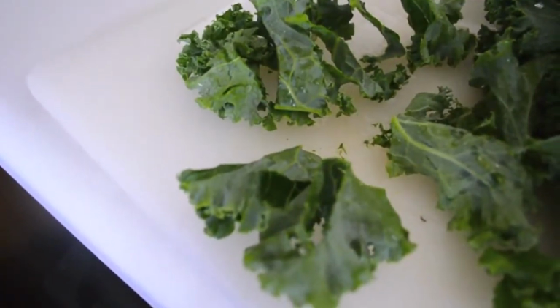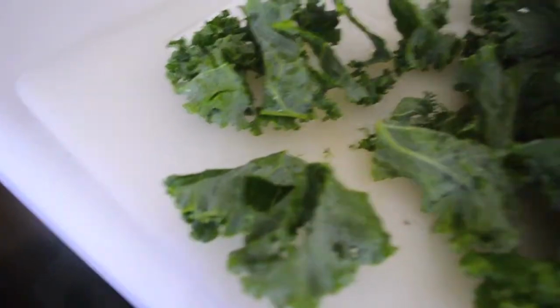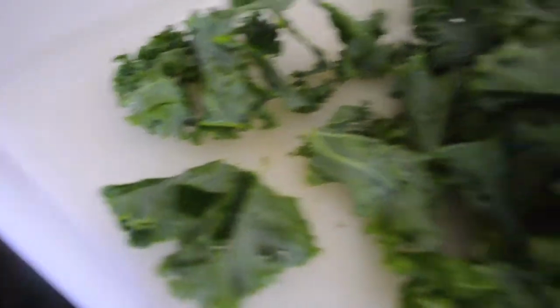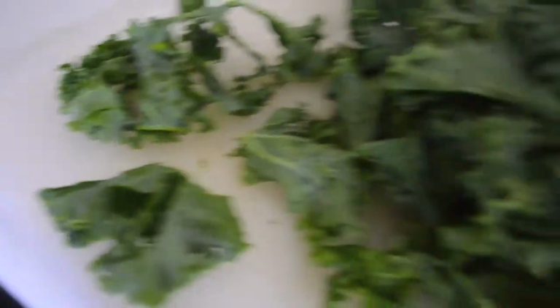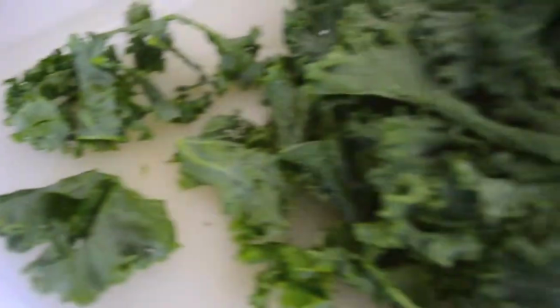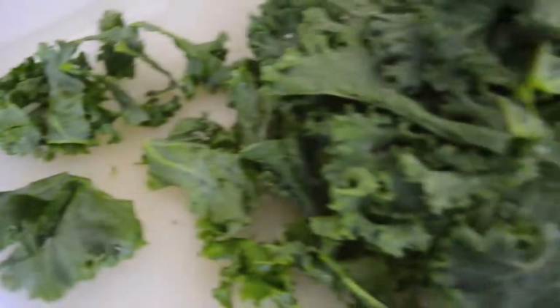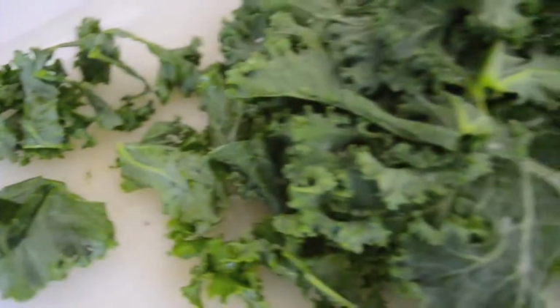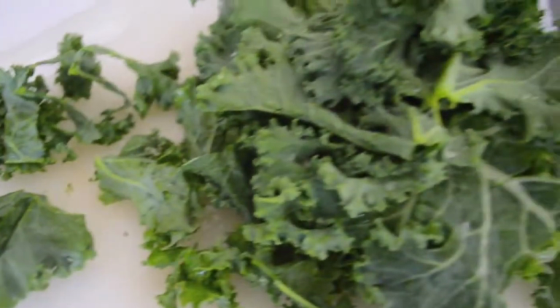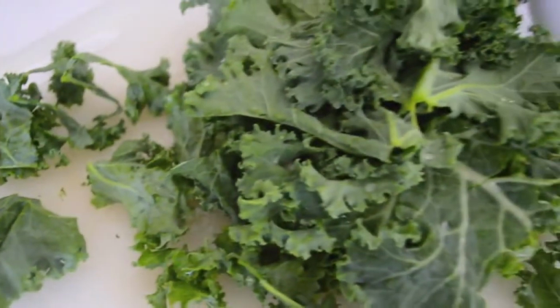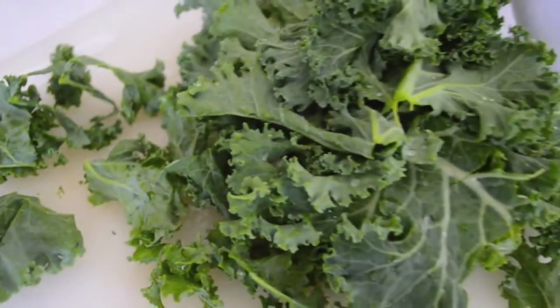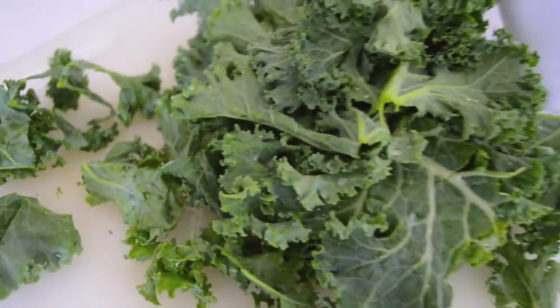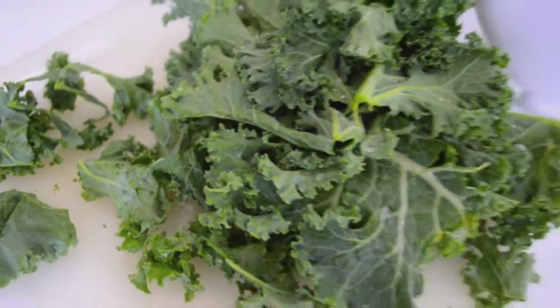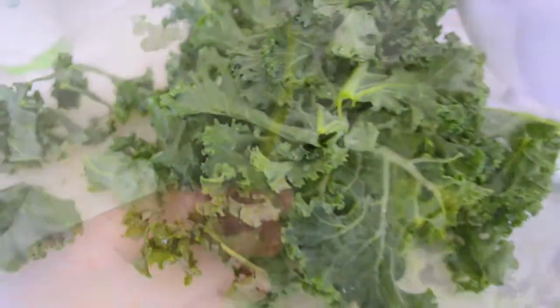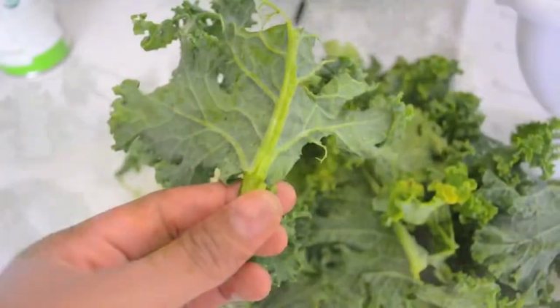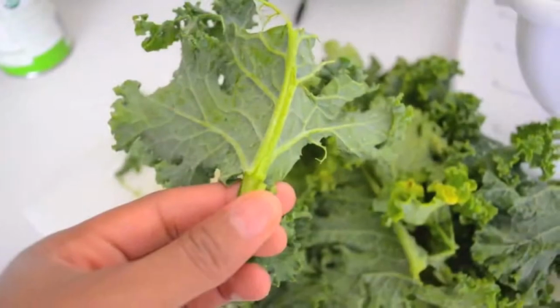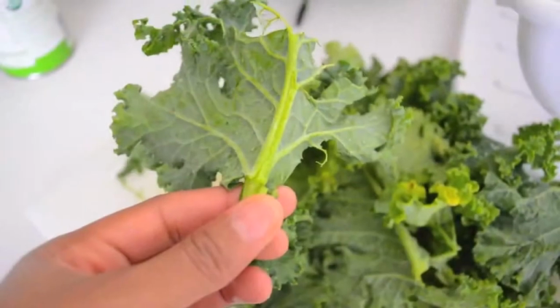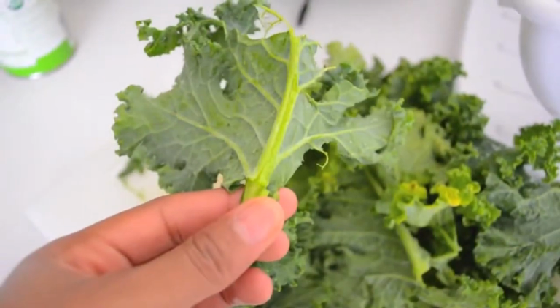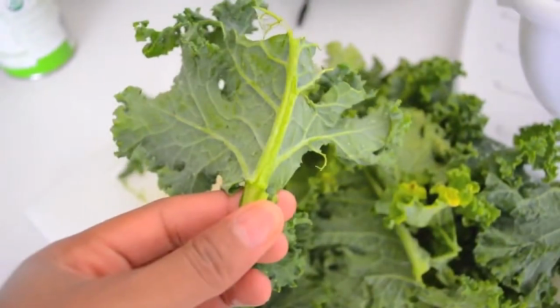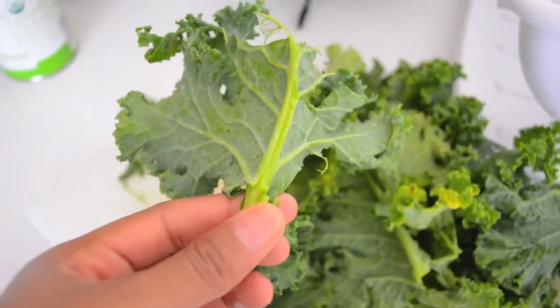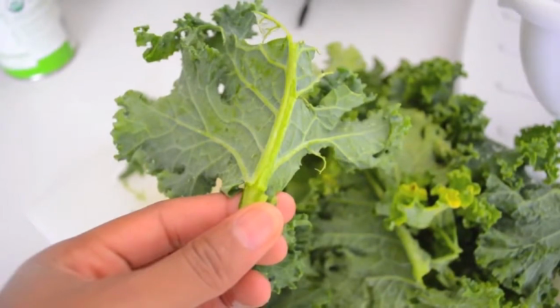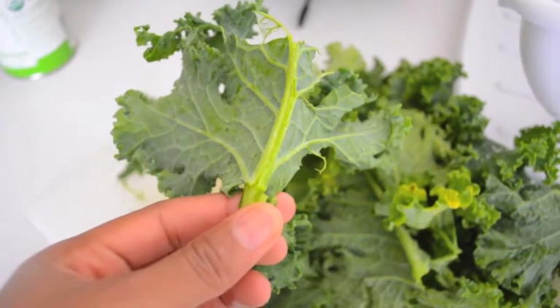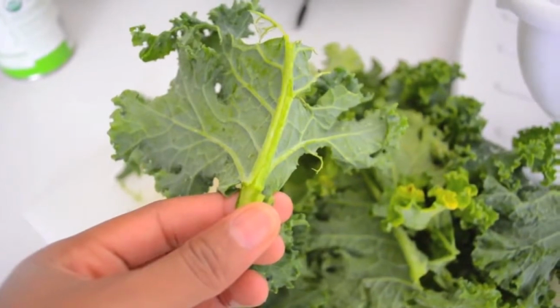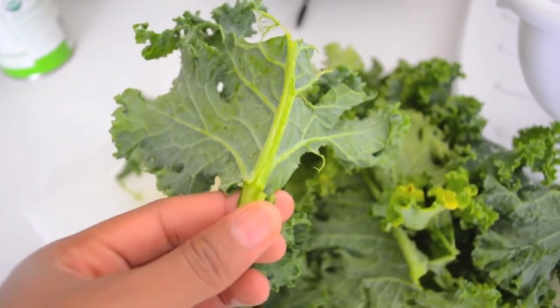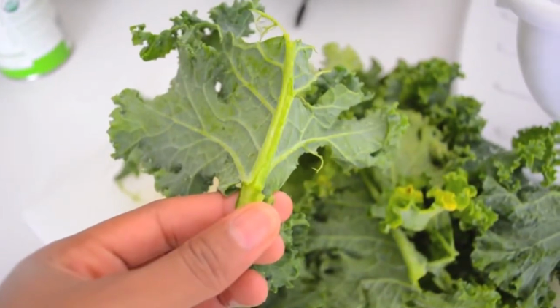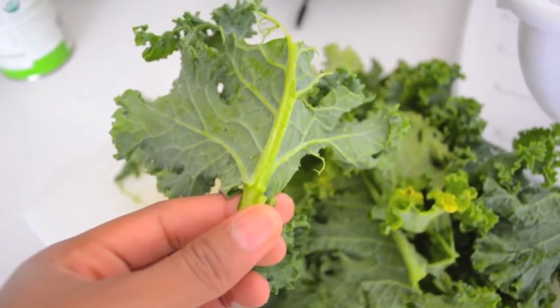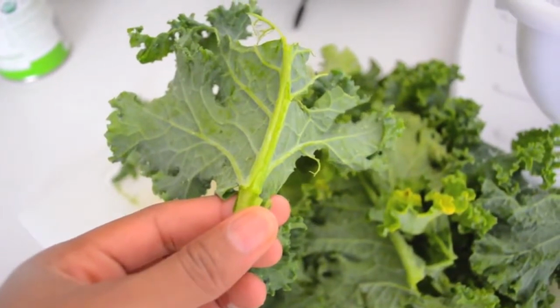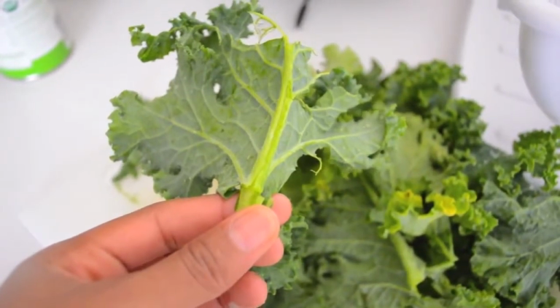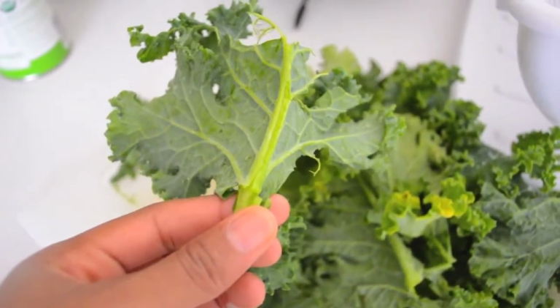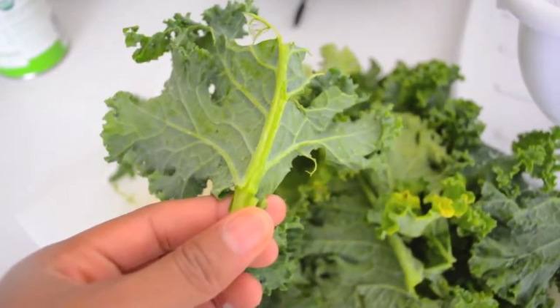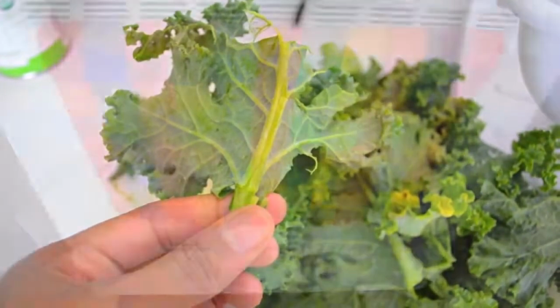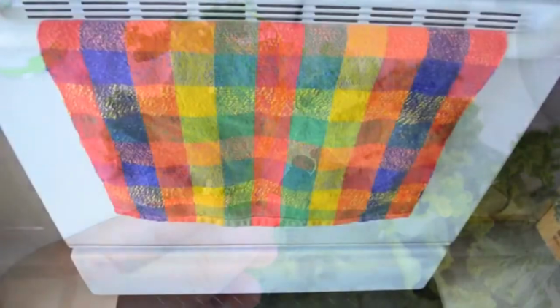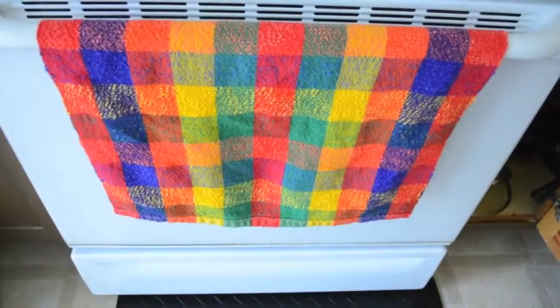So I like mine about this size and I have a lot to cut. I tend to leave these stems in here — I take out the big ones.